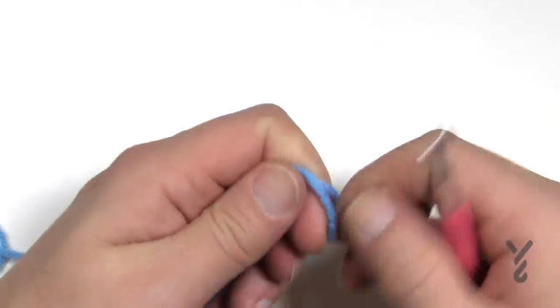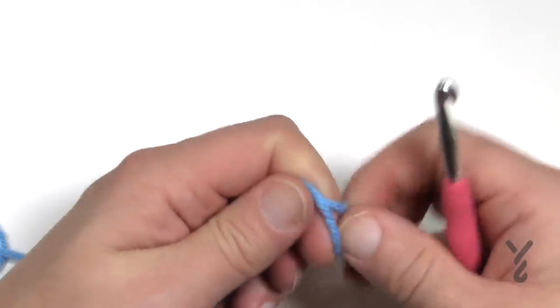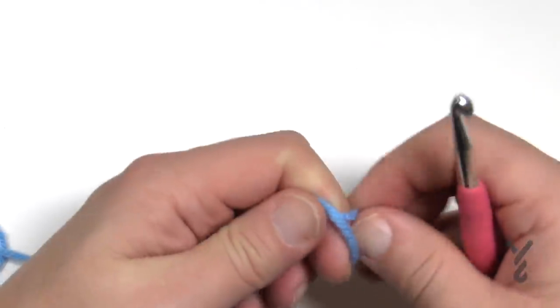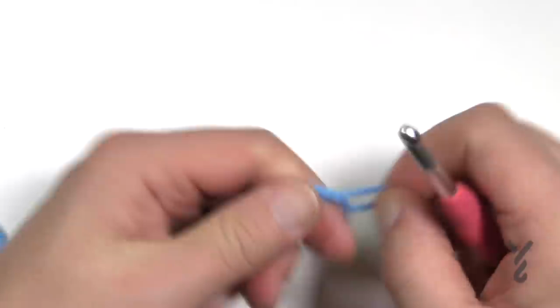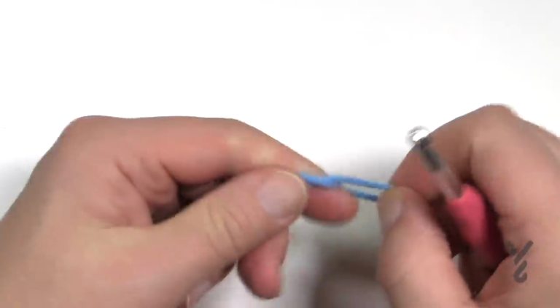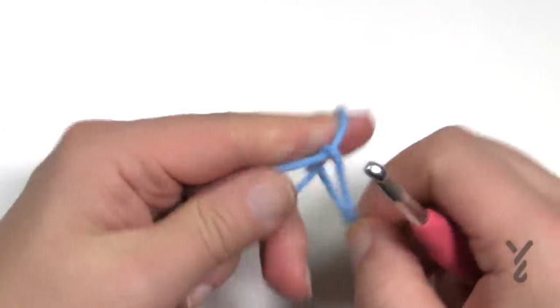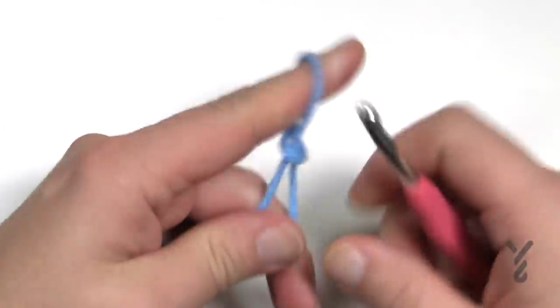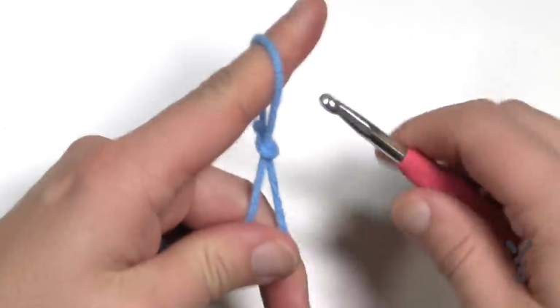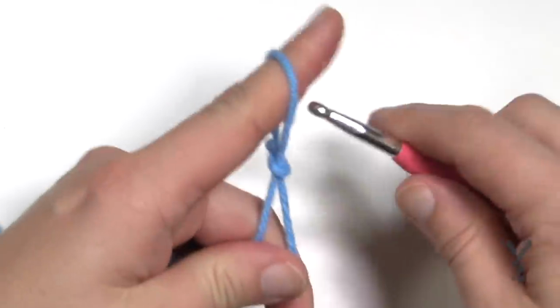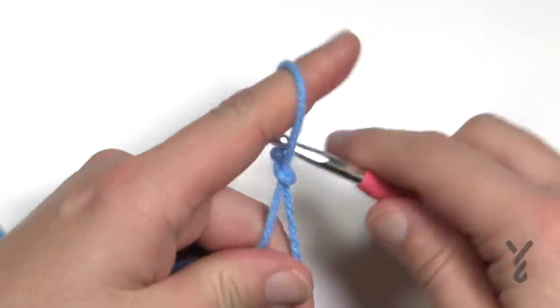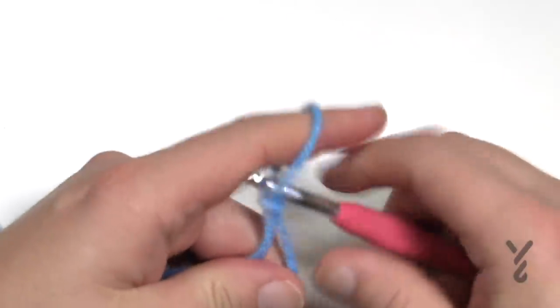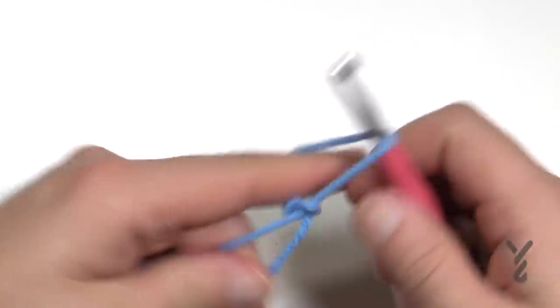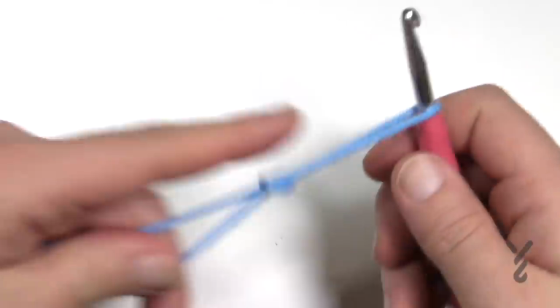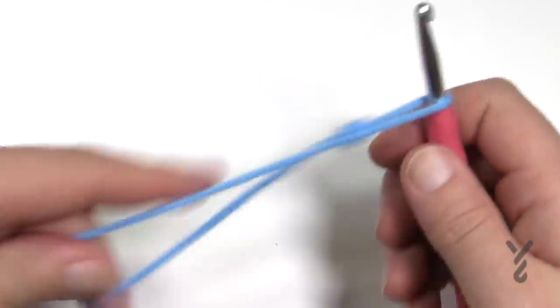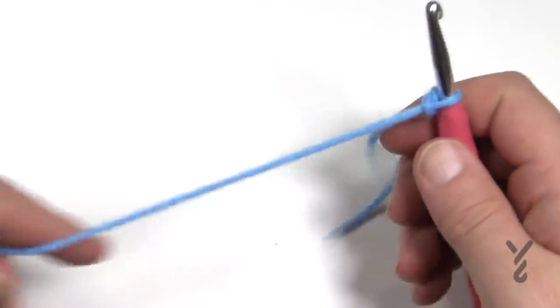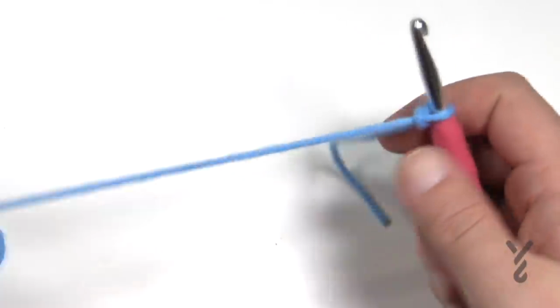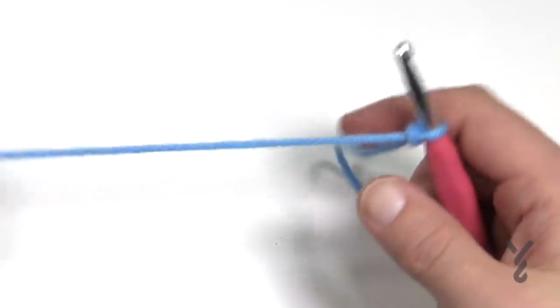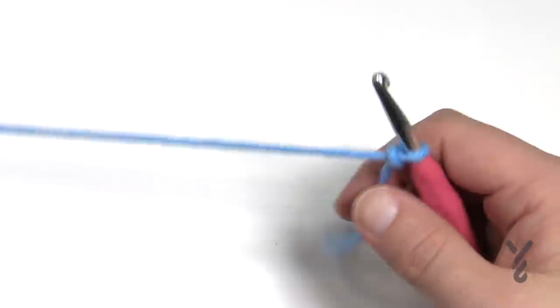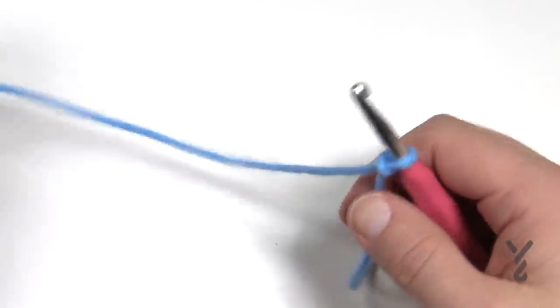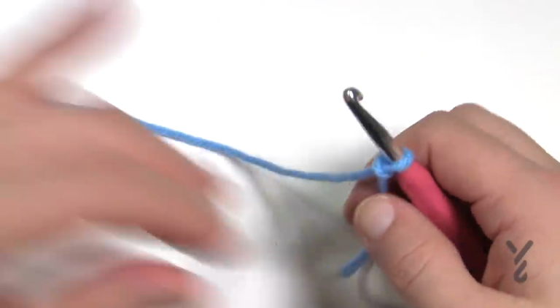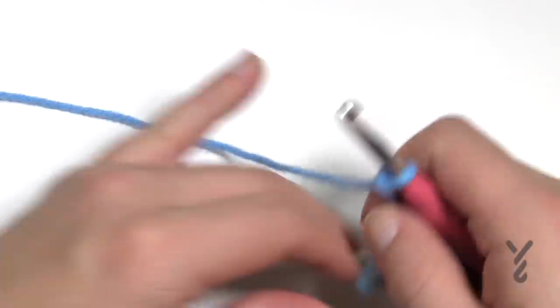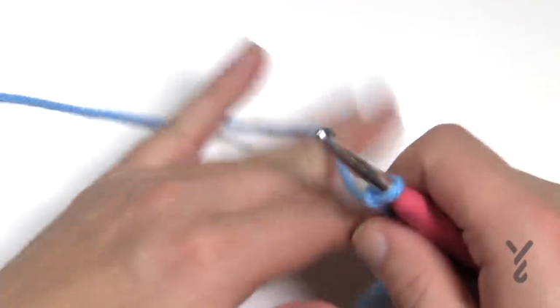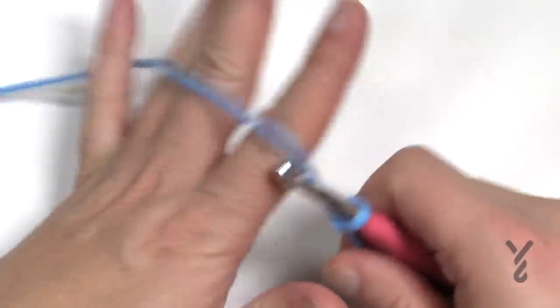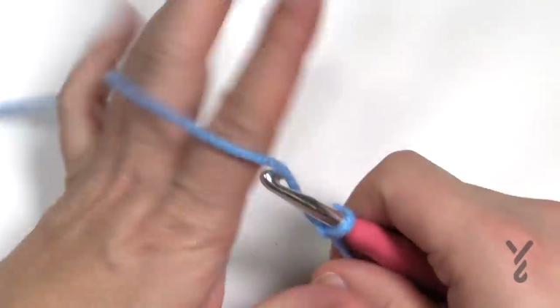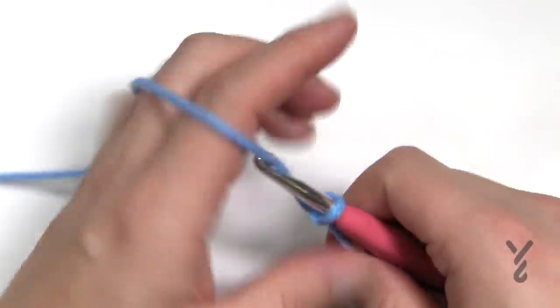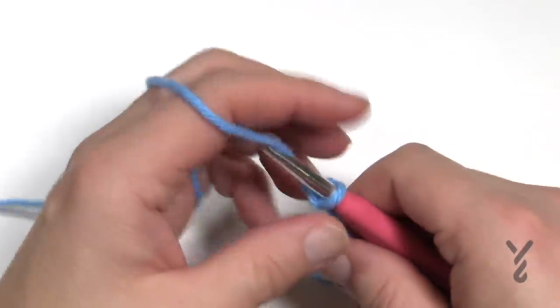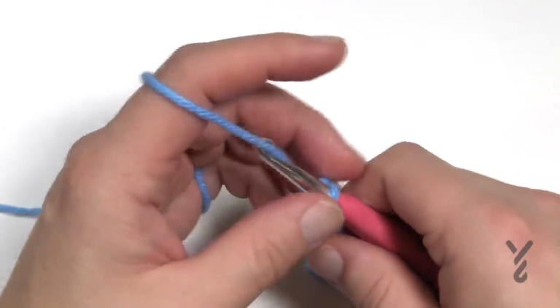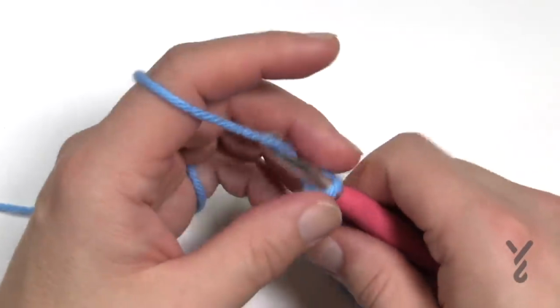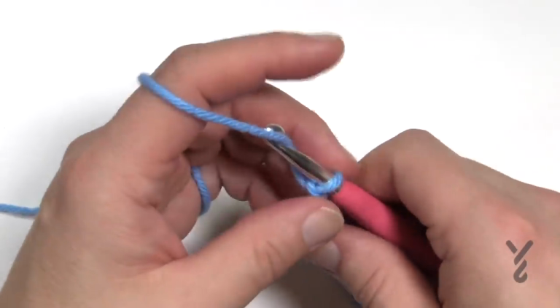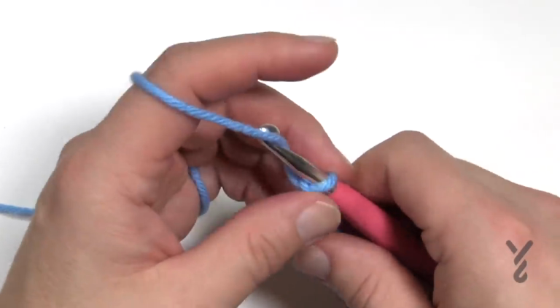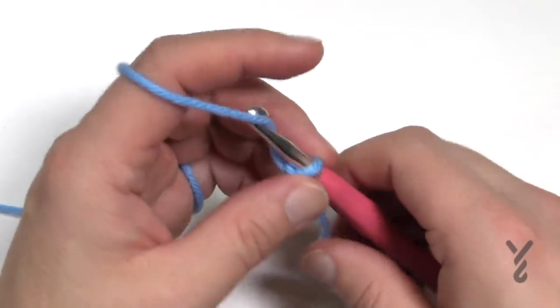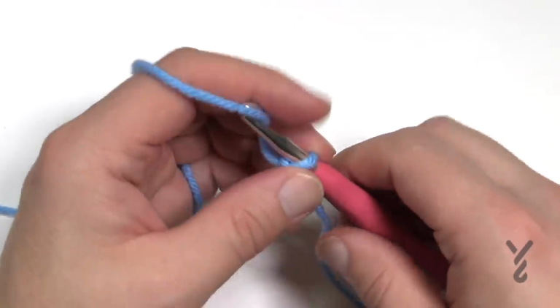Let's create a slip knot. If you'd like to change the size of this particular blanket it's in multiples of four plus one.